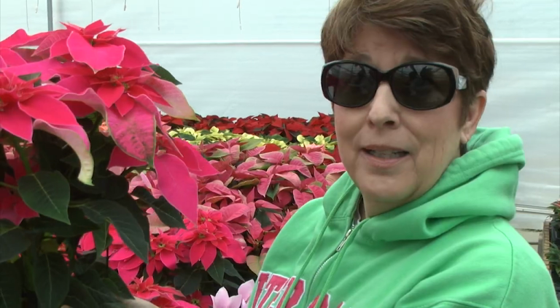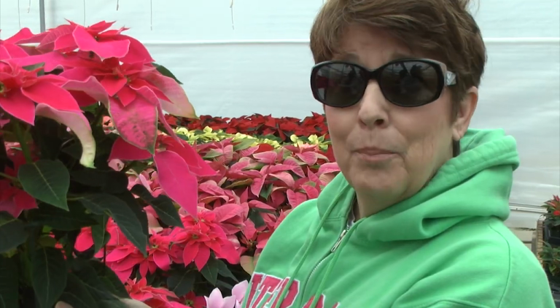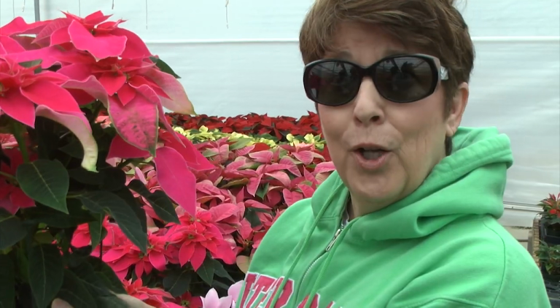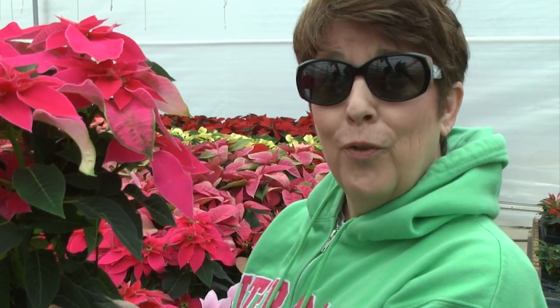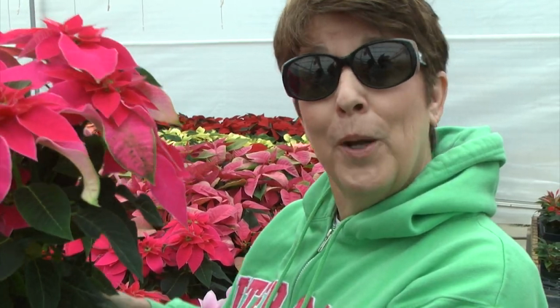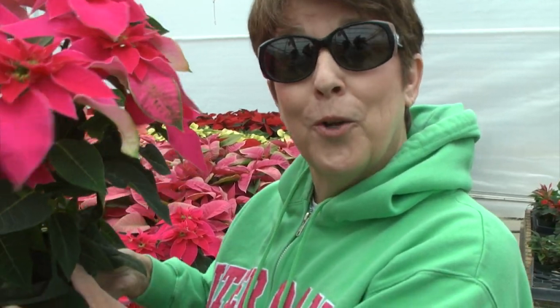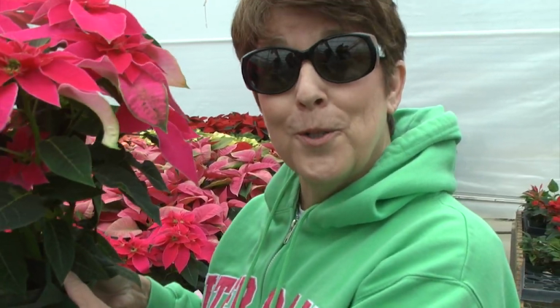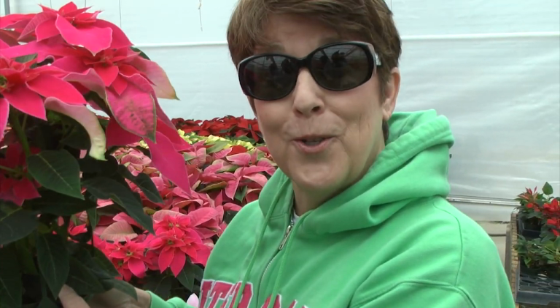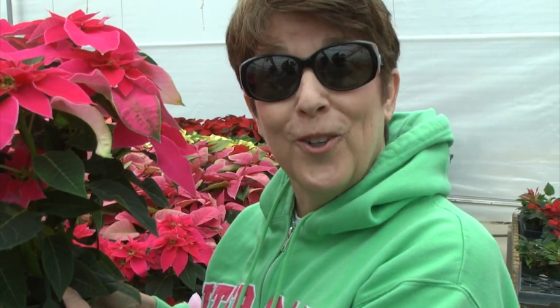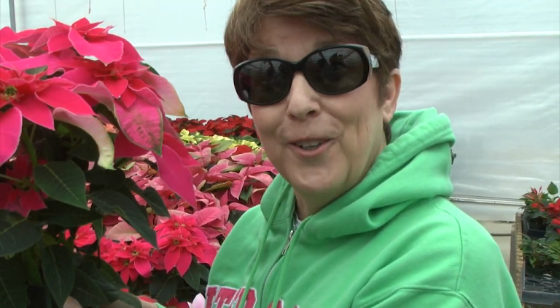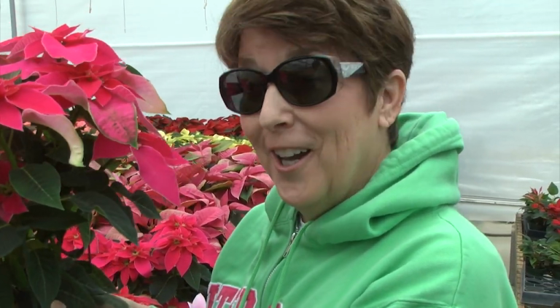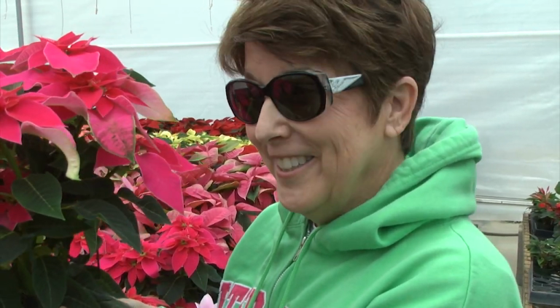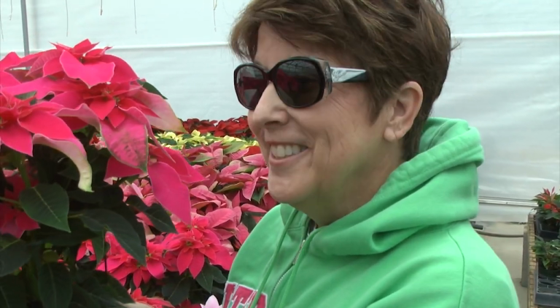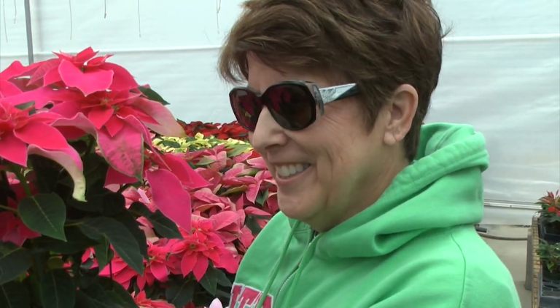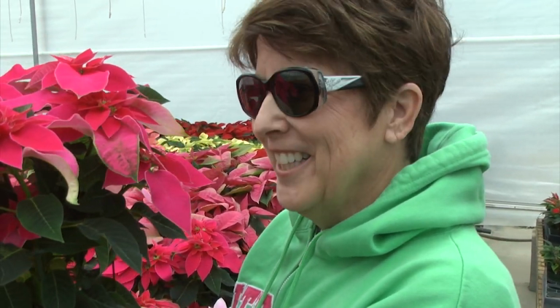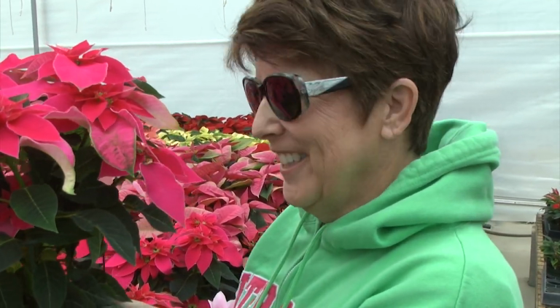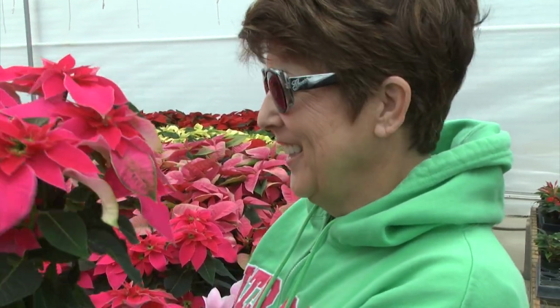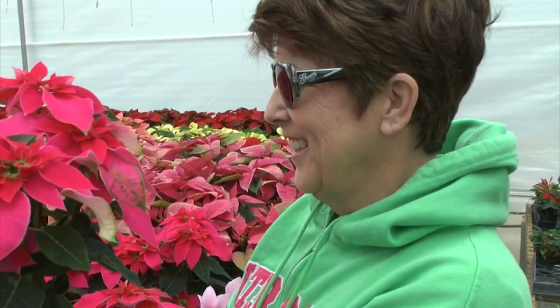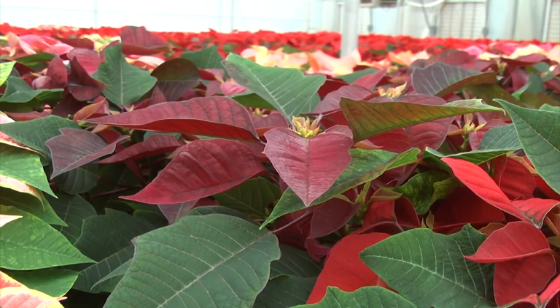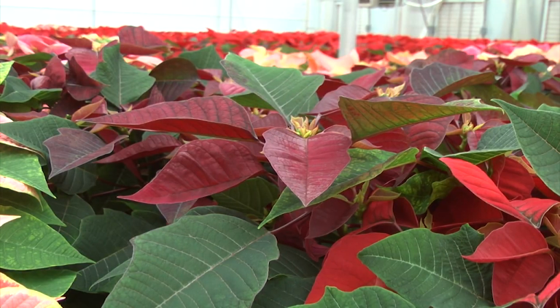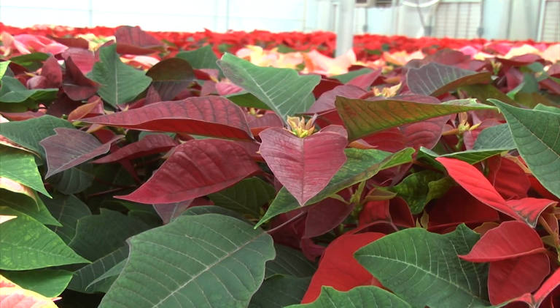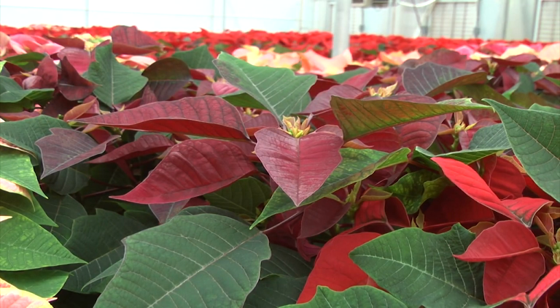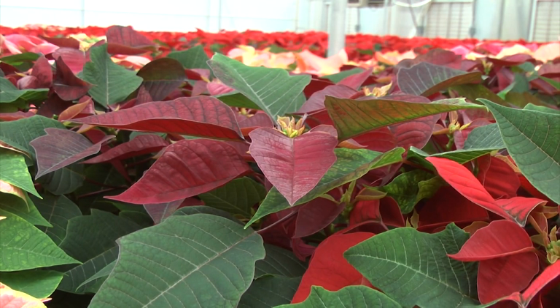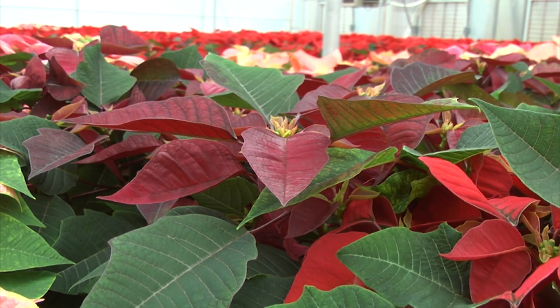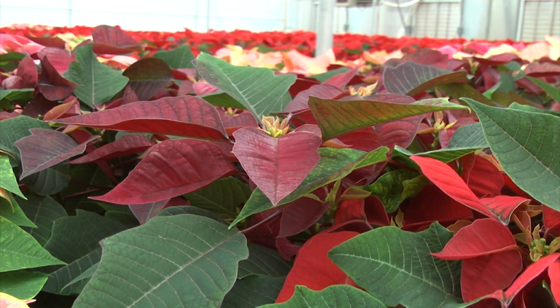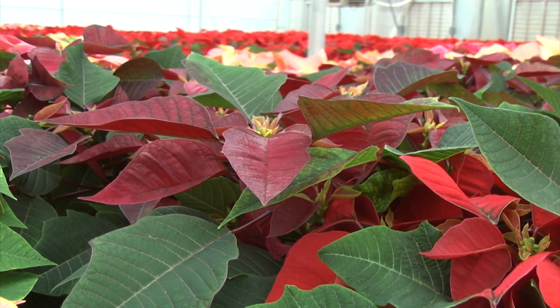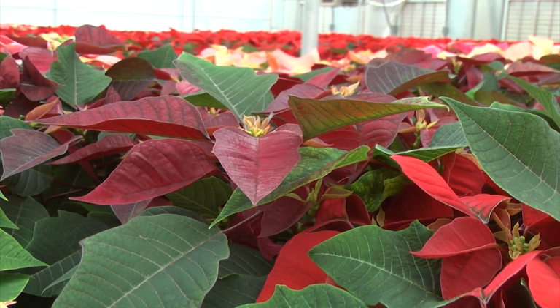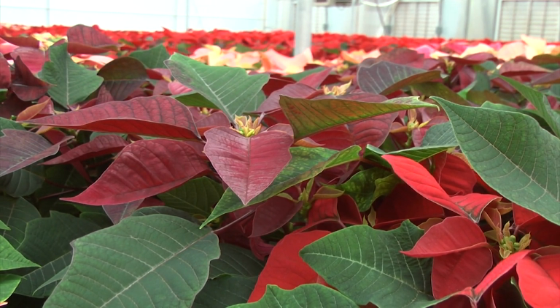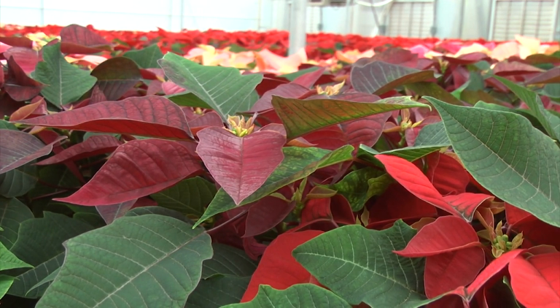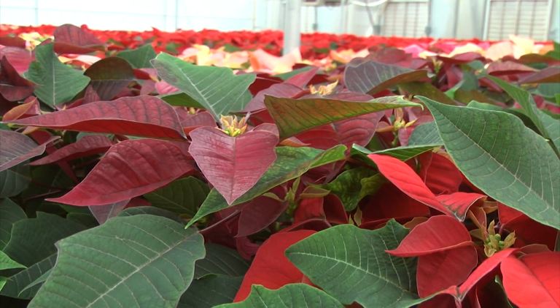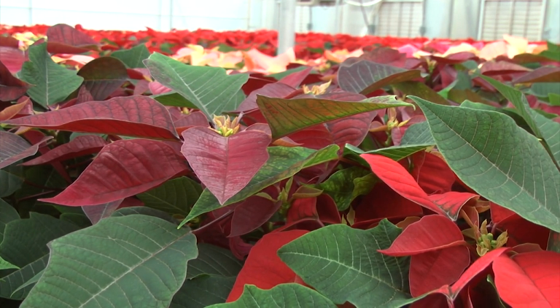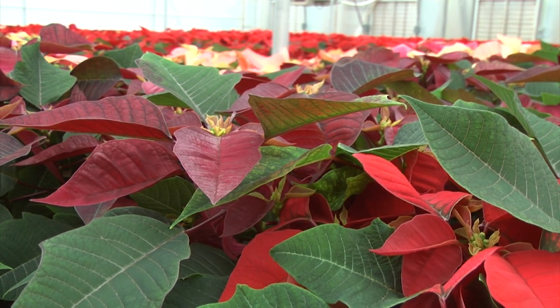Isn't it beautiful? Merry Christmas early, right? Right. This greenhouse has that effect on us.